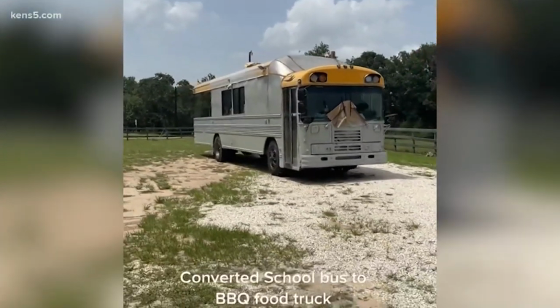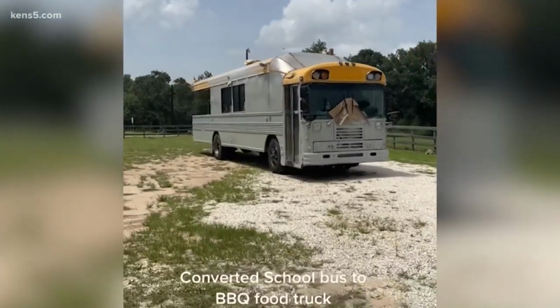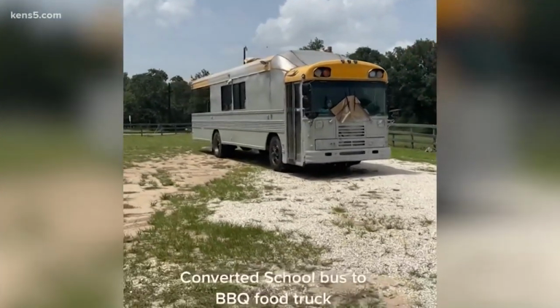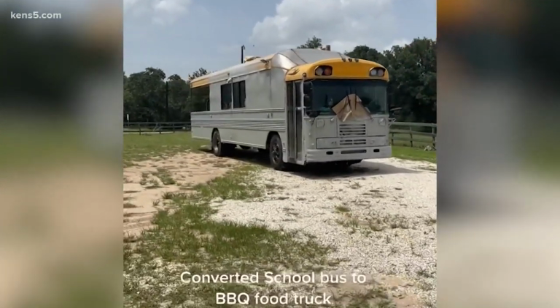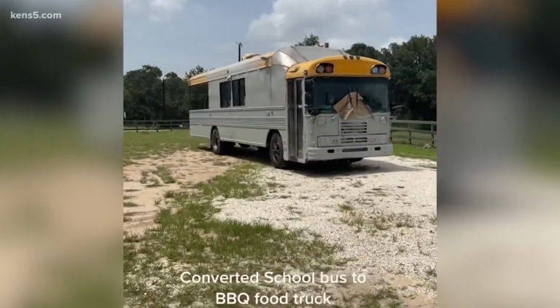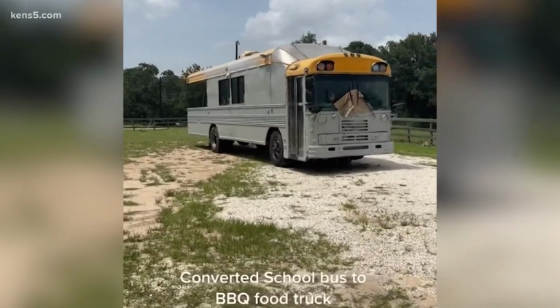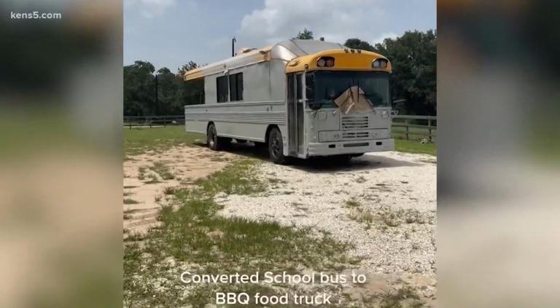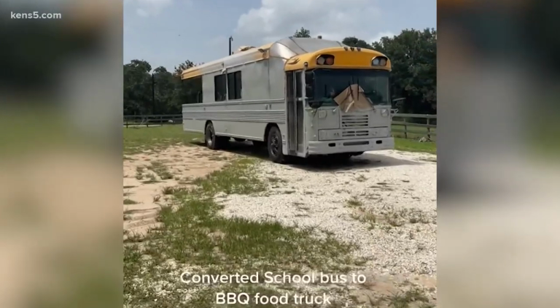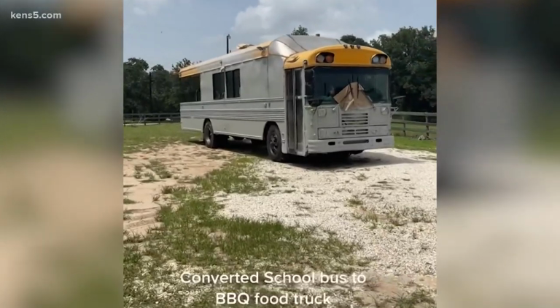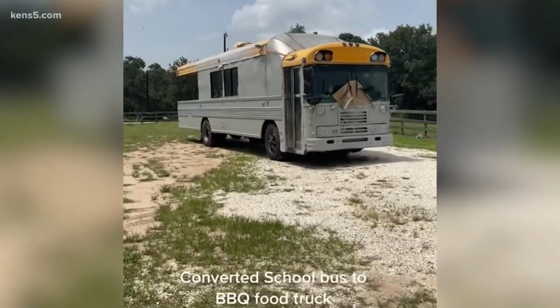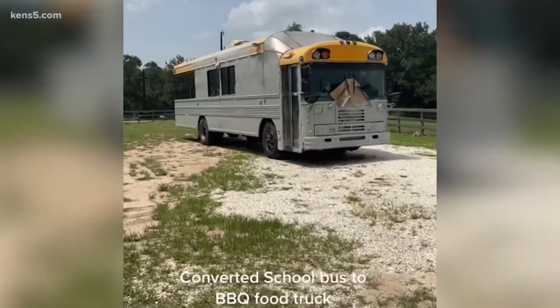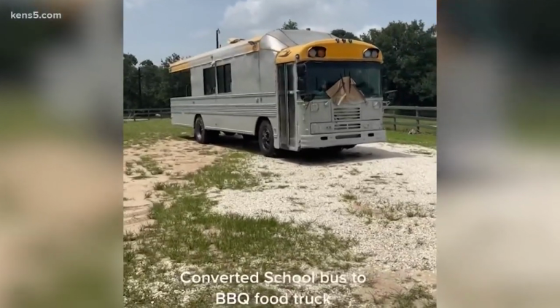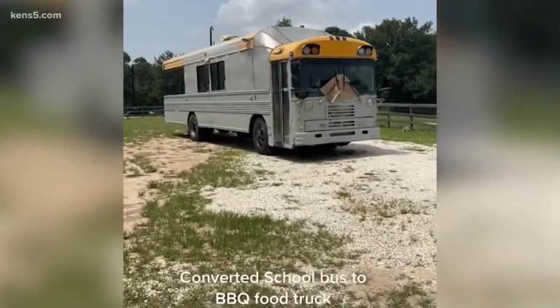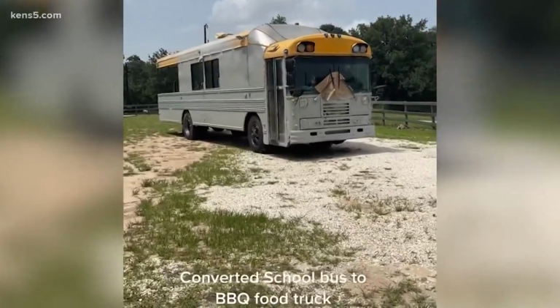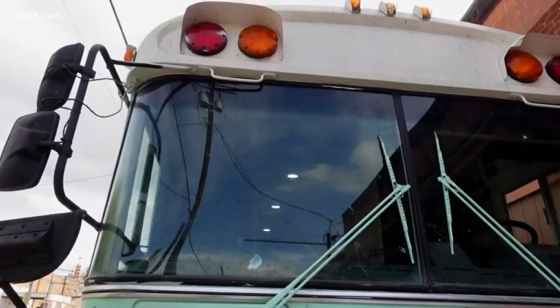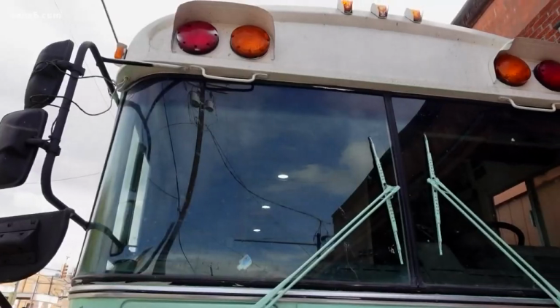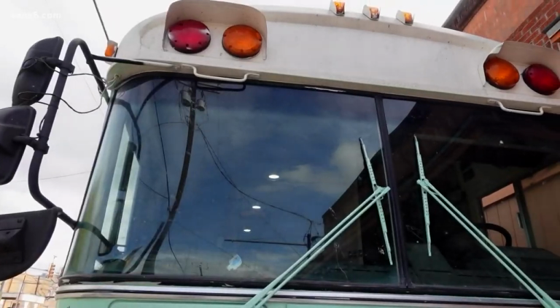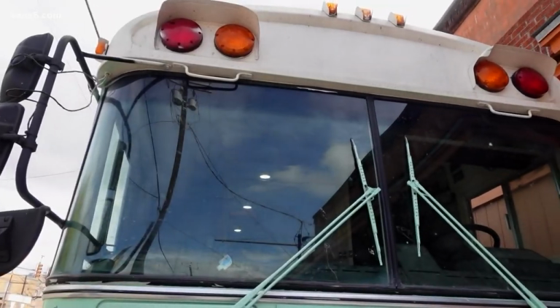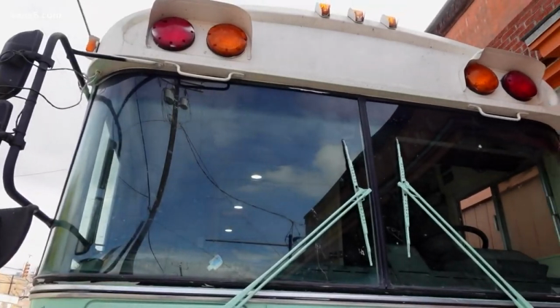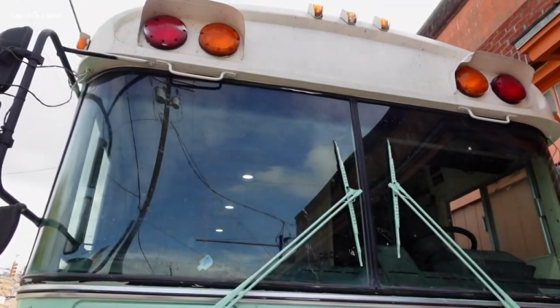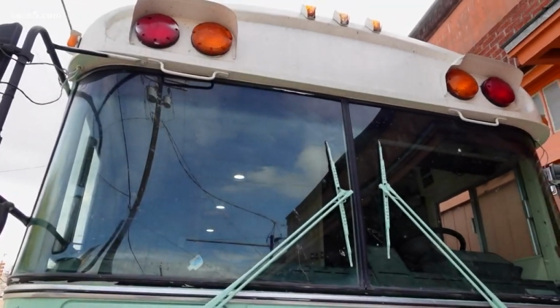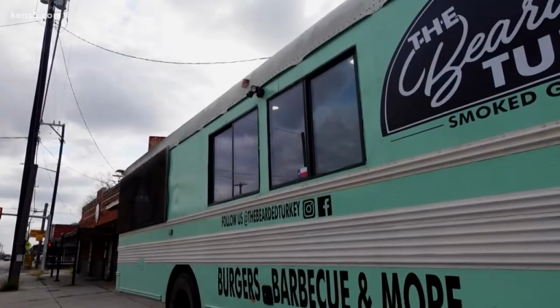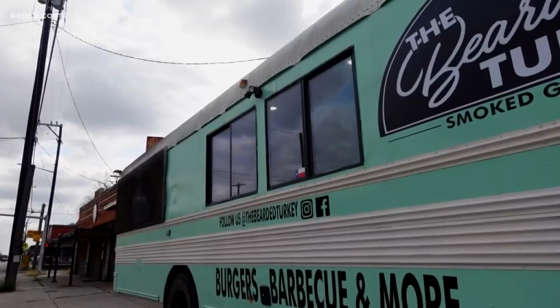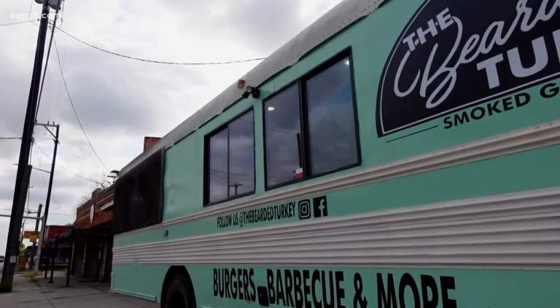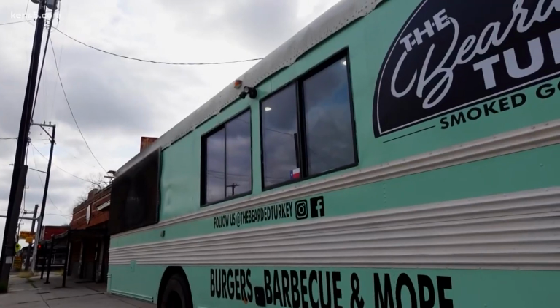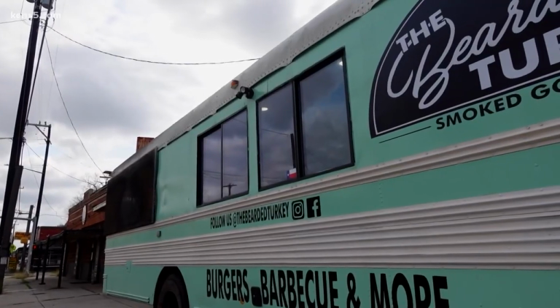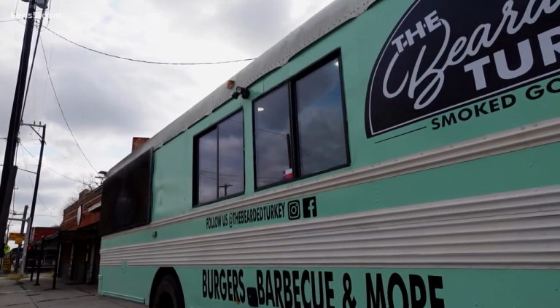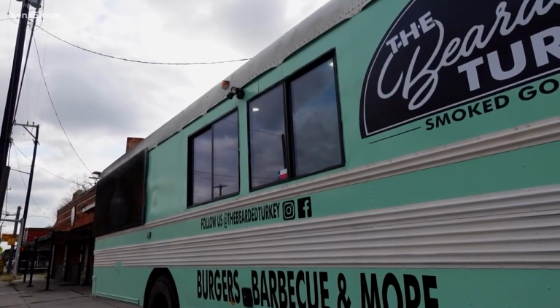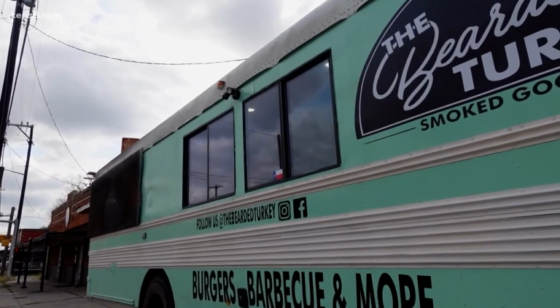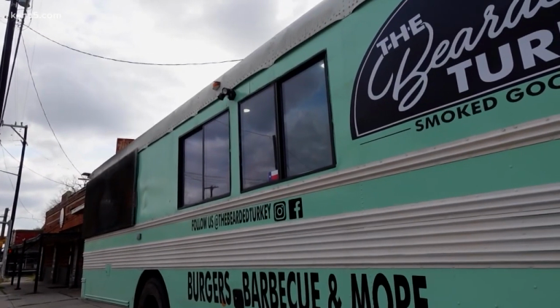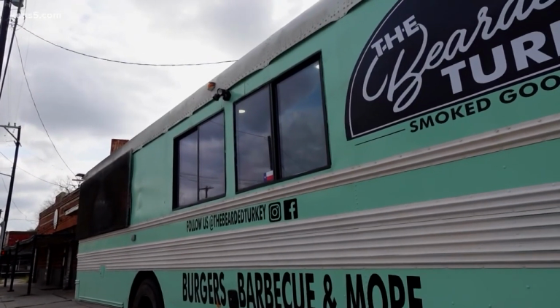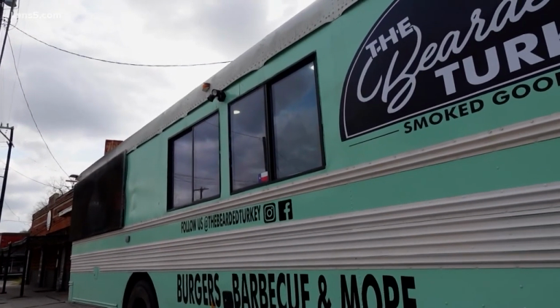That bus video has millions of views on TikTok, with people pulling up asking, 'Are you the bus from TikTok?'